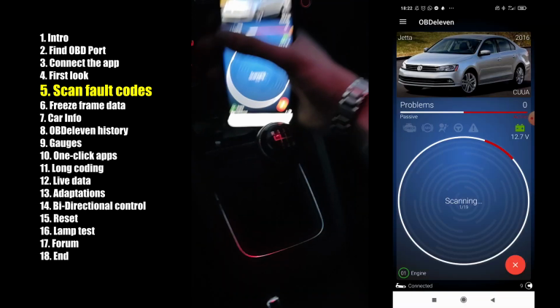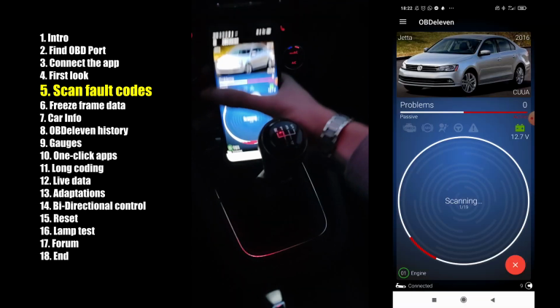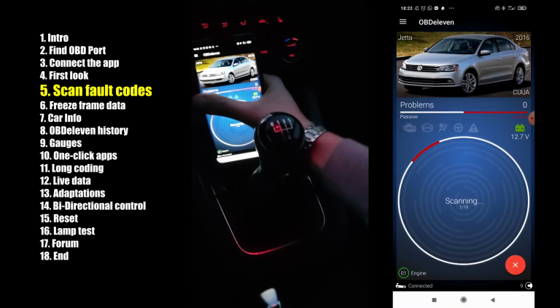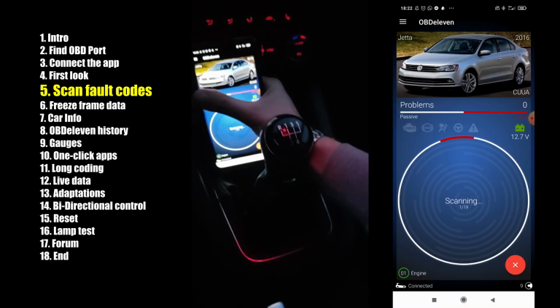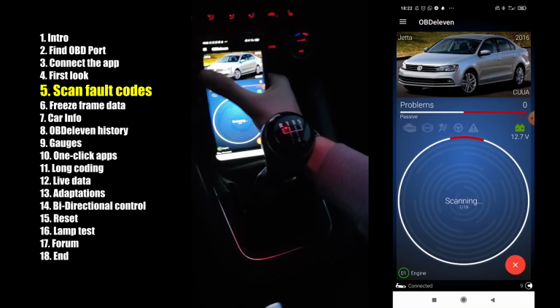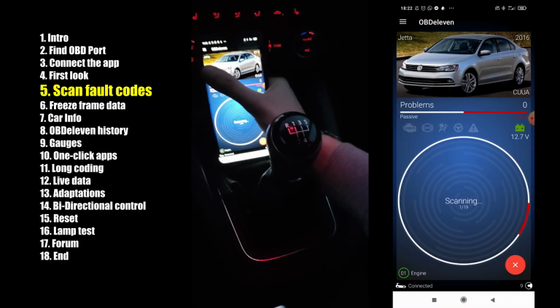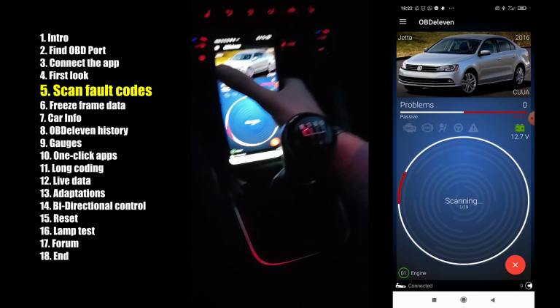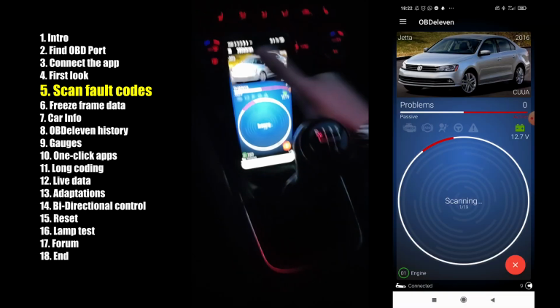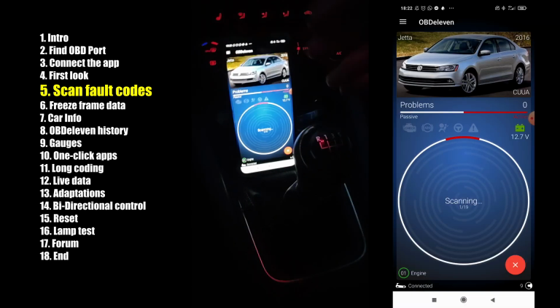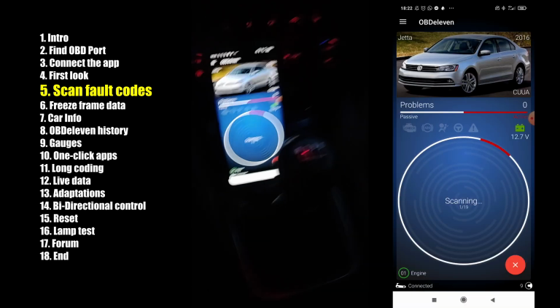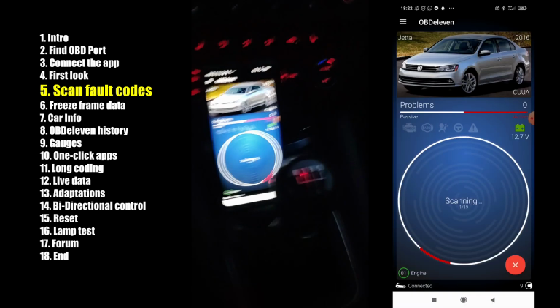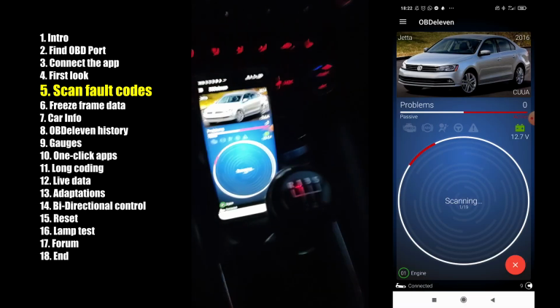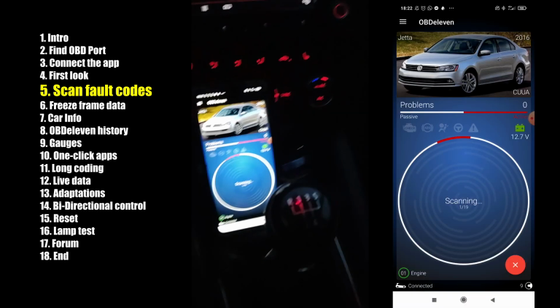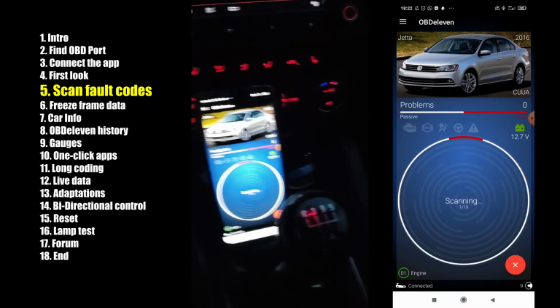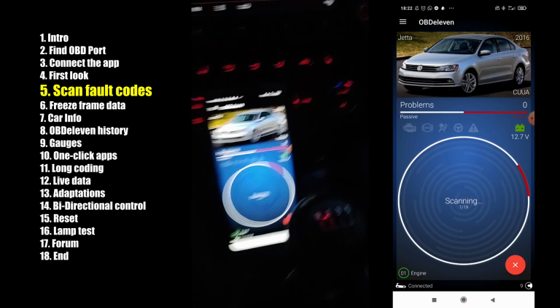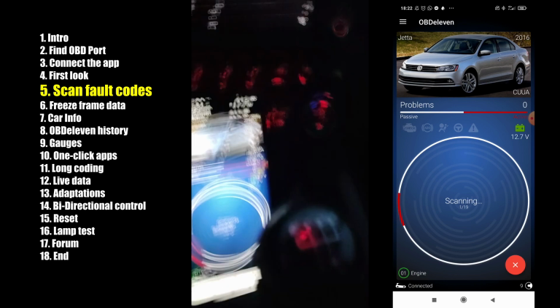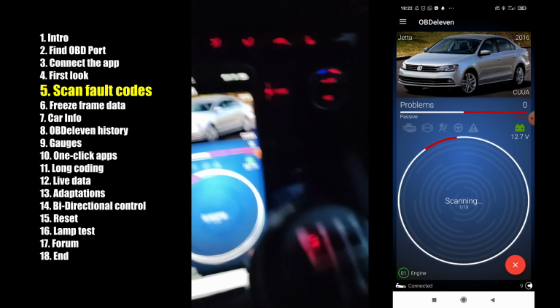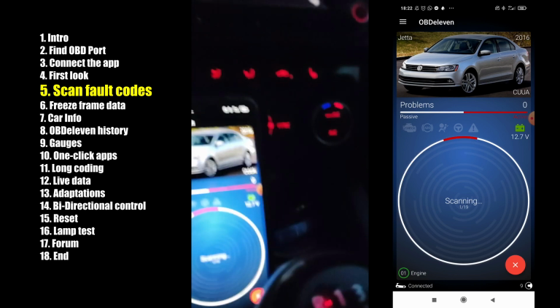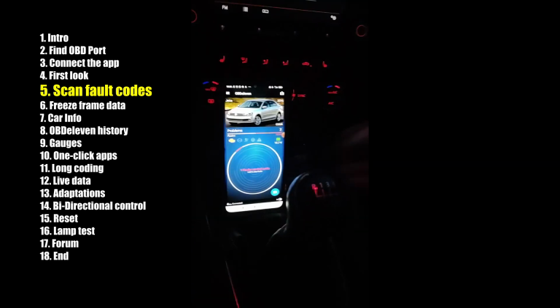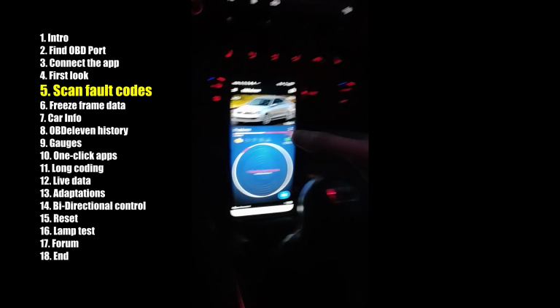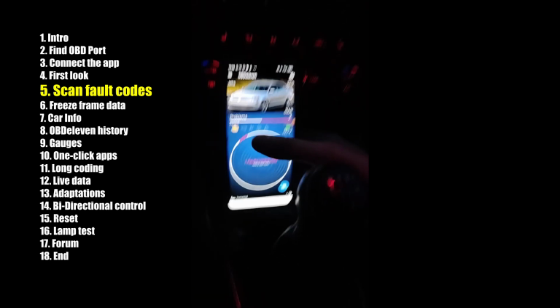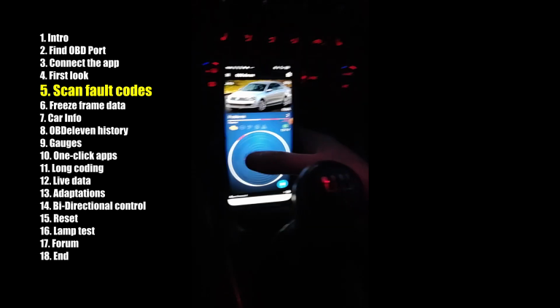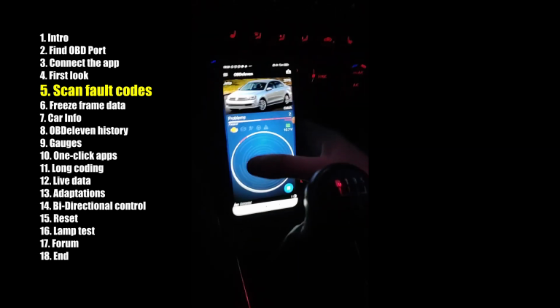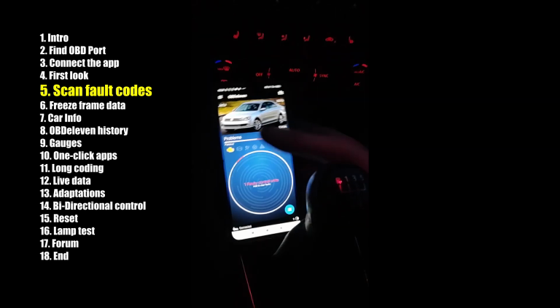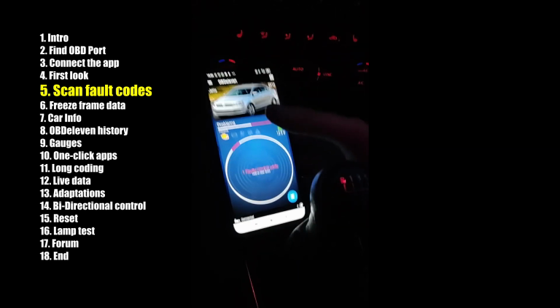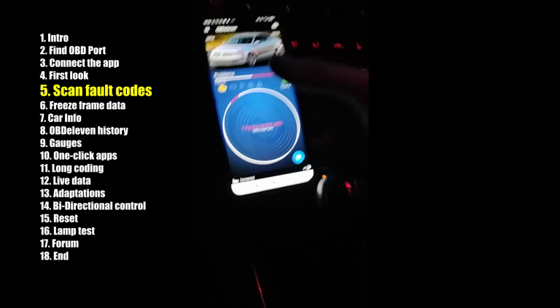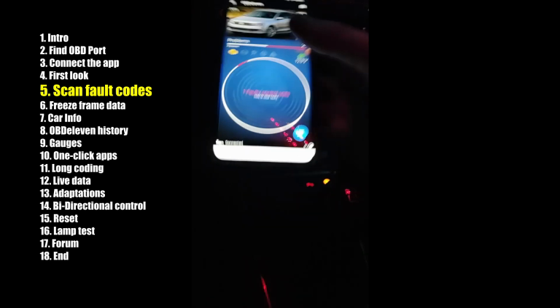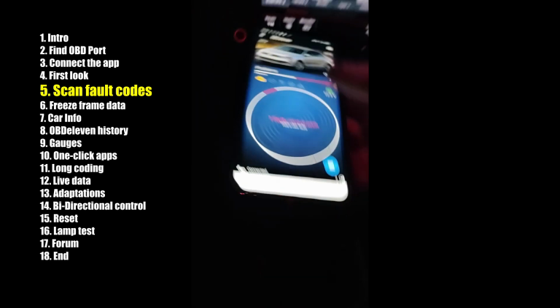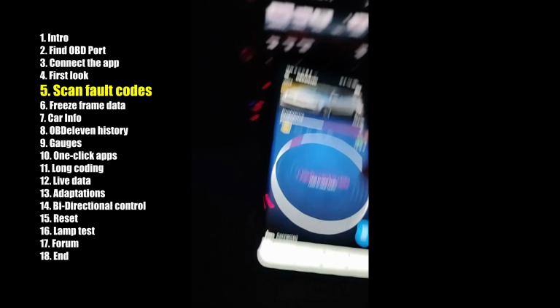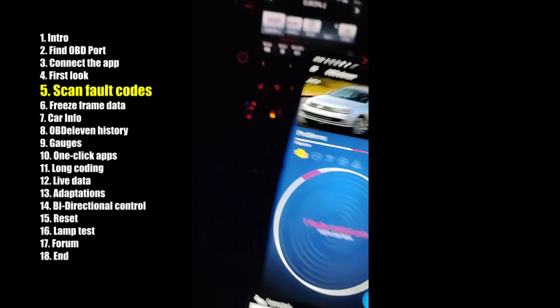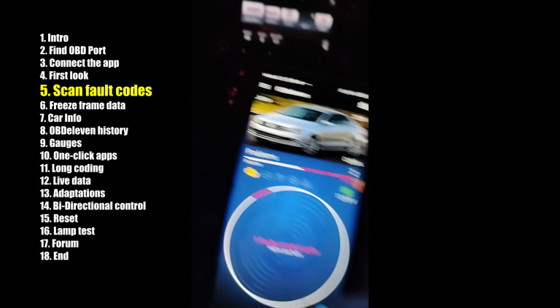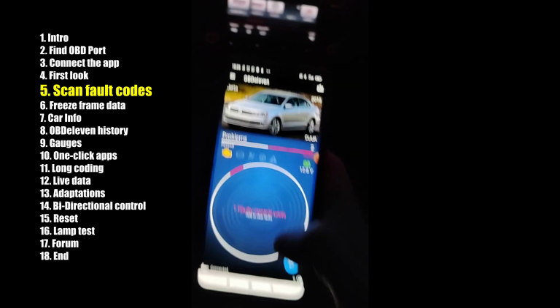We can hit scan for diagnostic. So now we have like 5 to 10 minutes. The scan is finished.